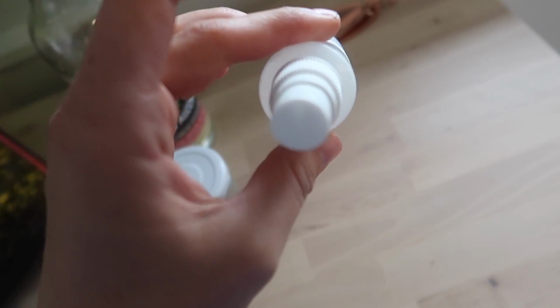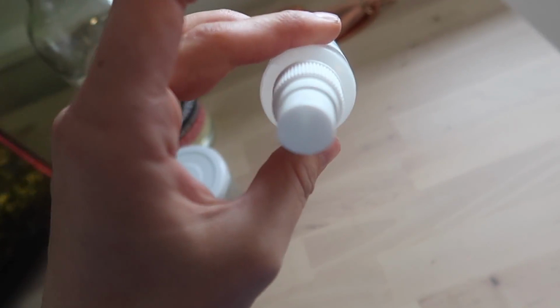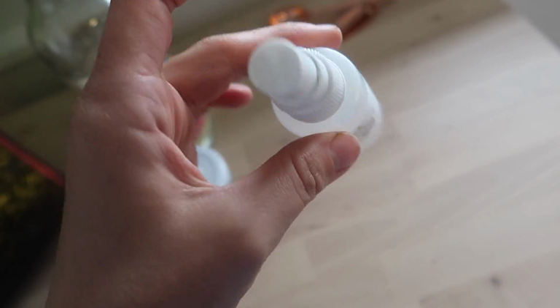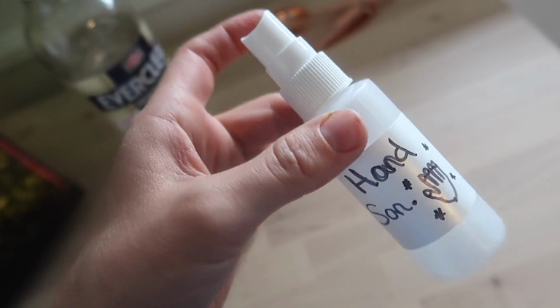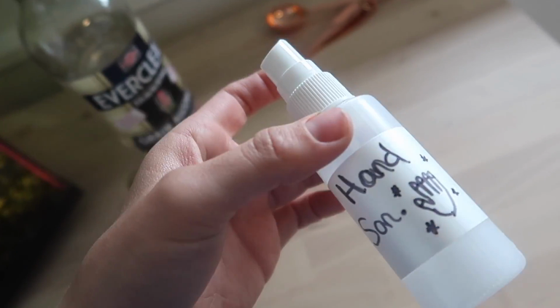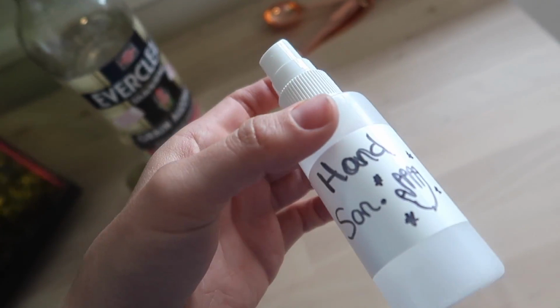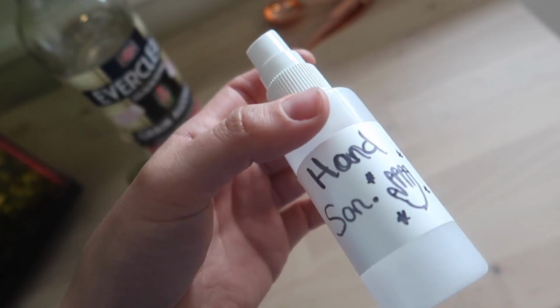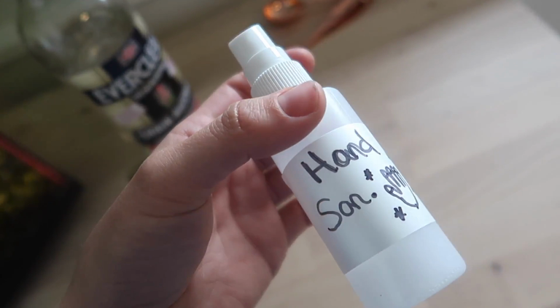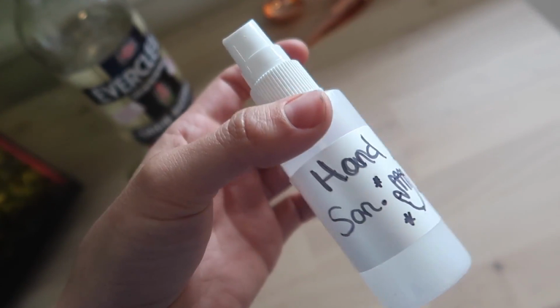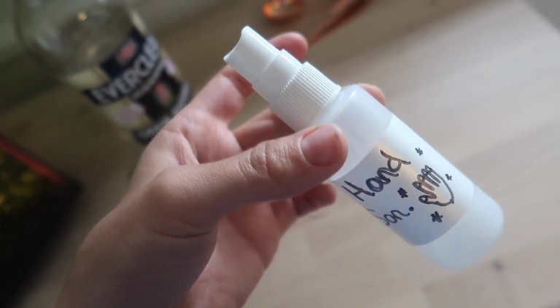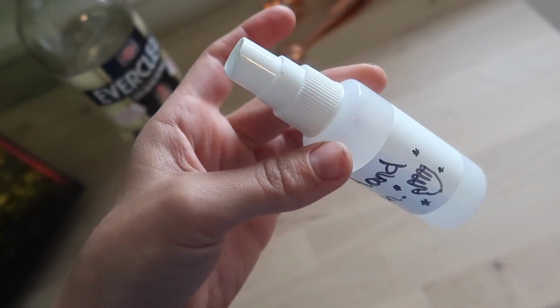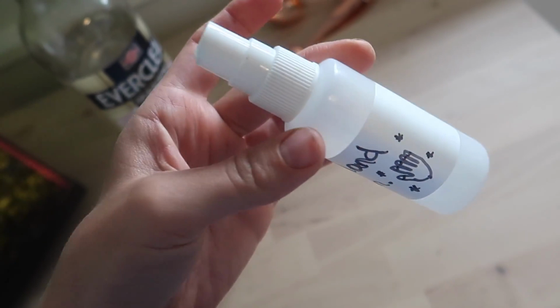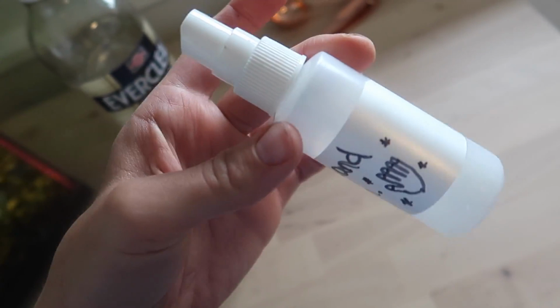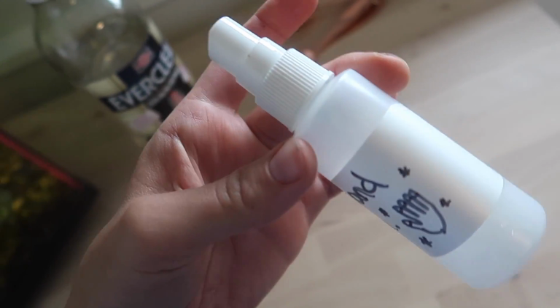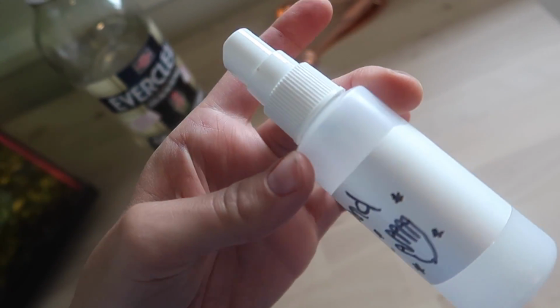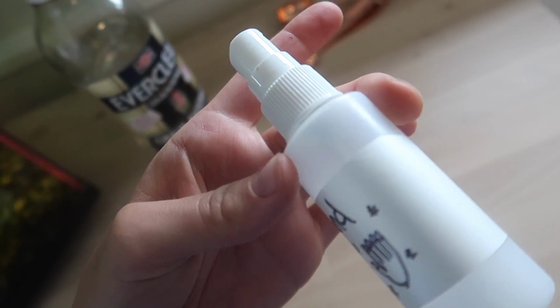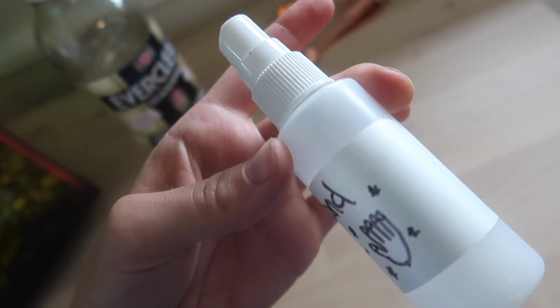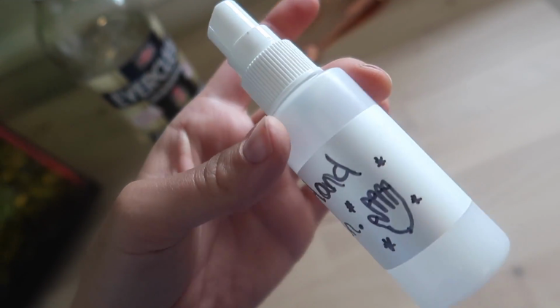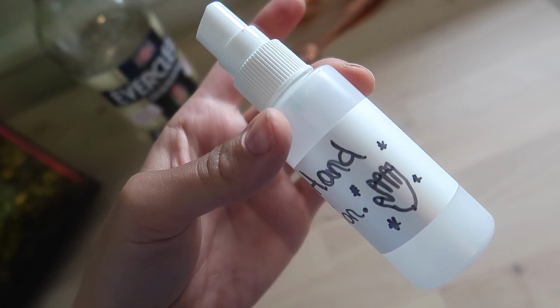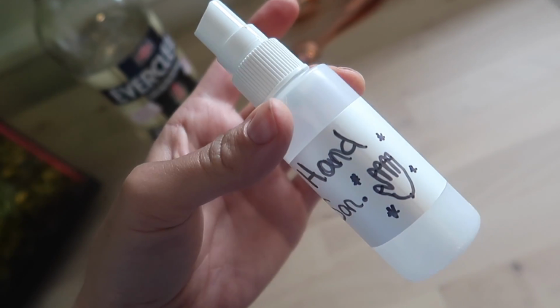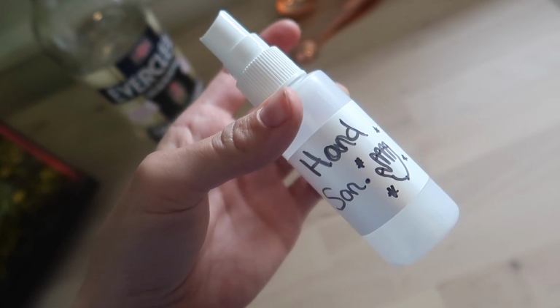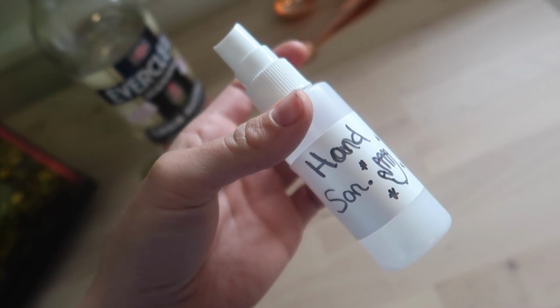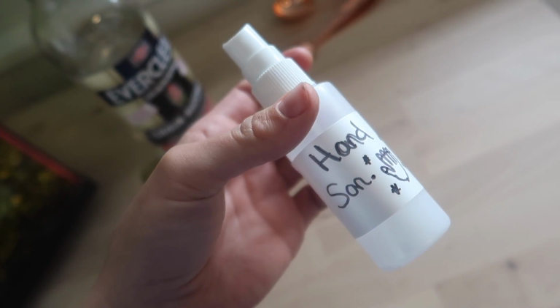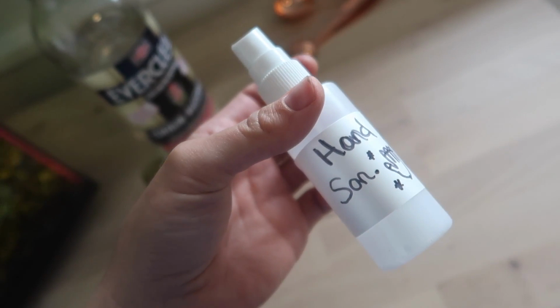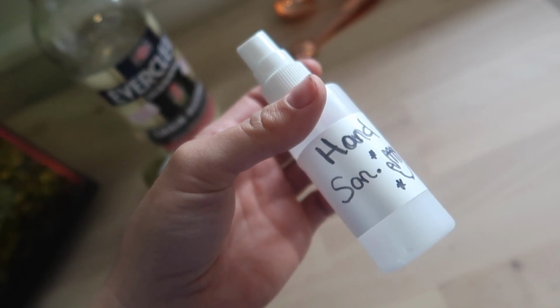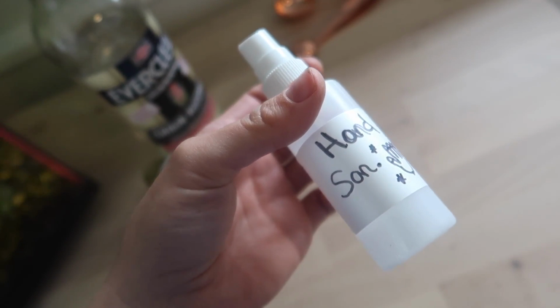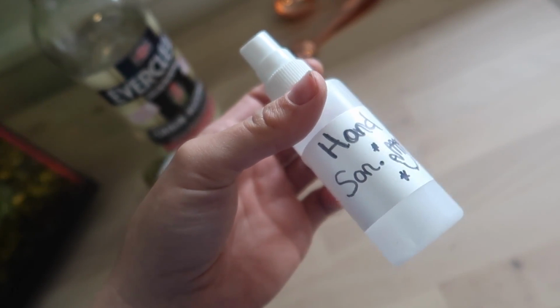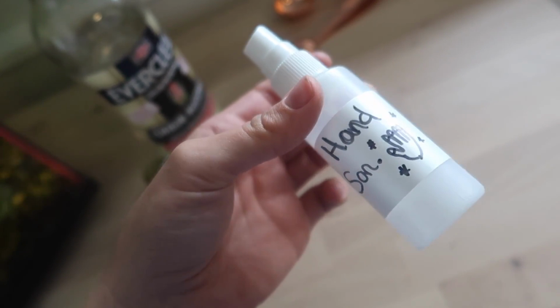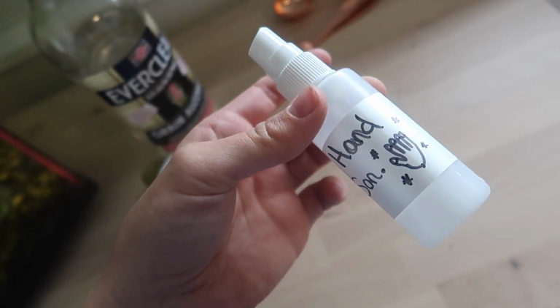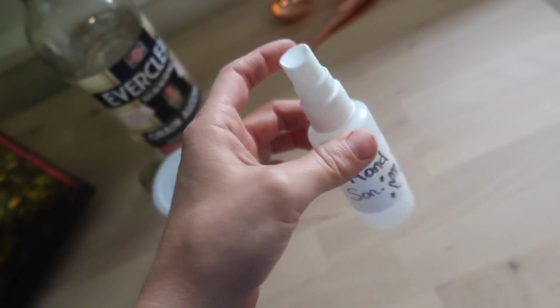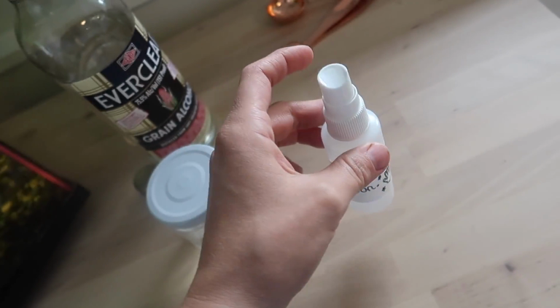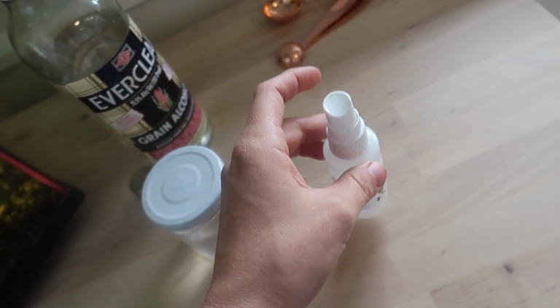I just labeled this old spray bottle I had laying around and I'm going to pour it in here — that makes it a lot easier to use.